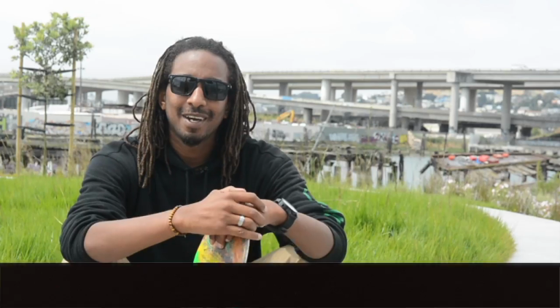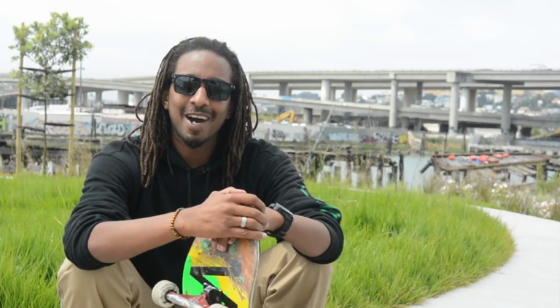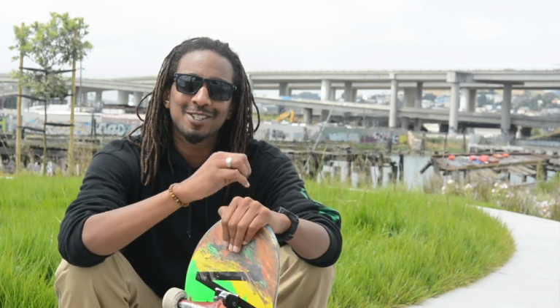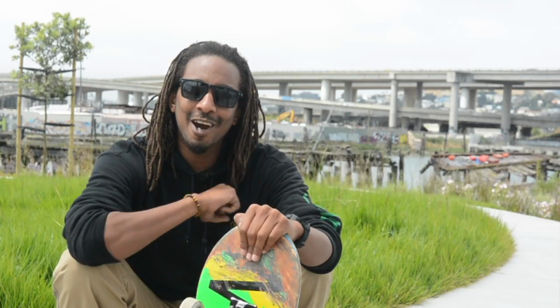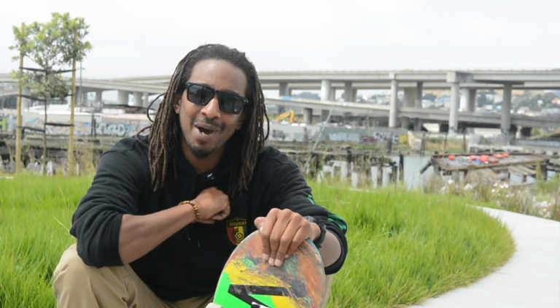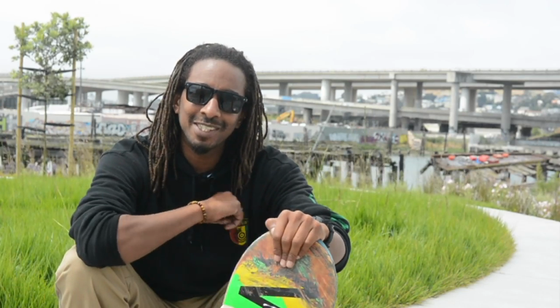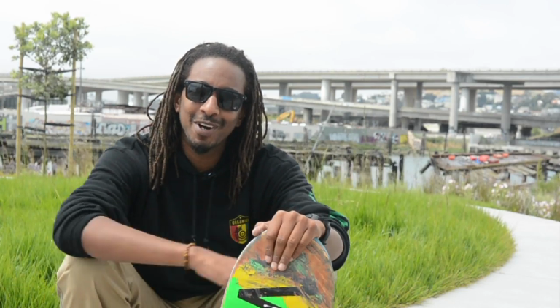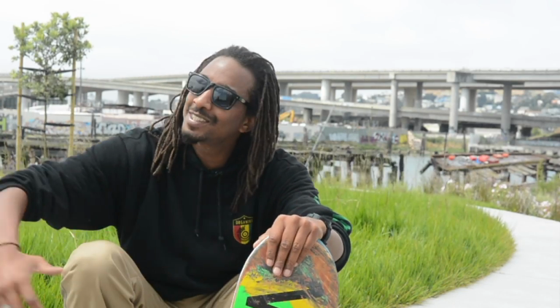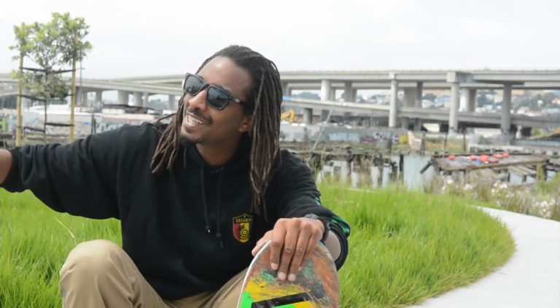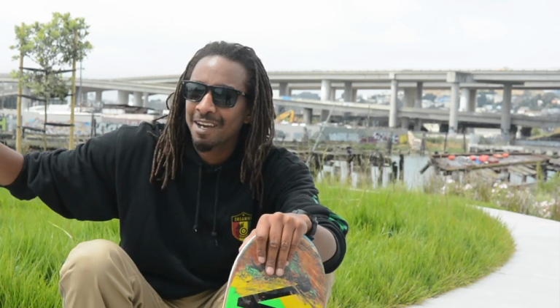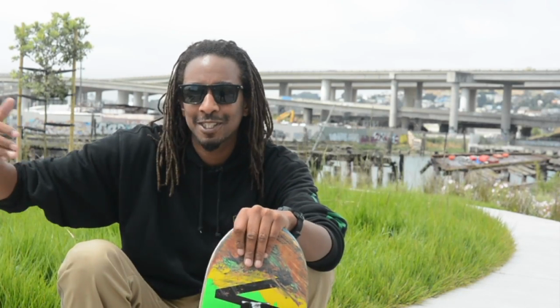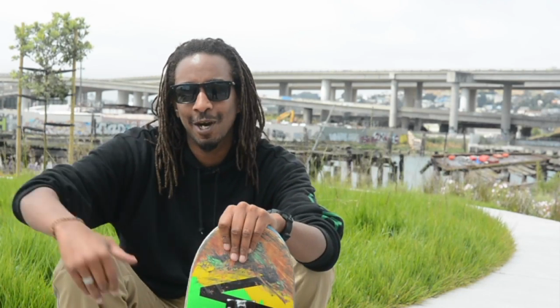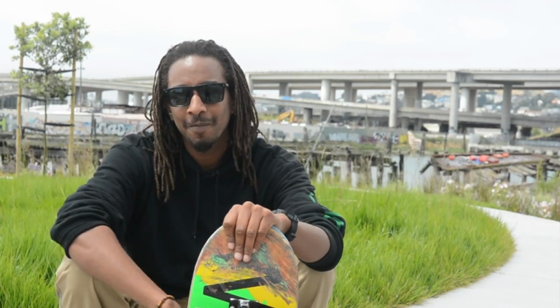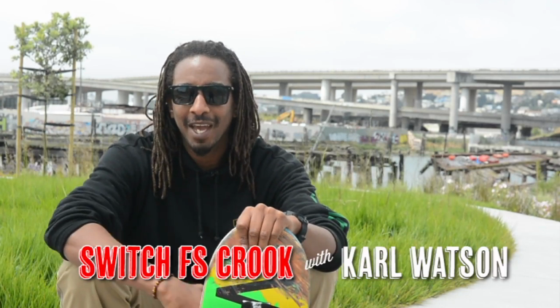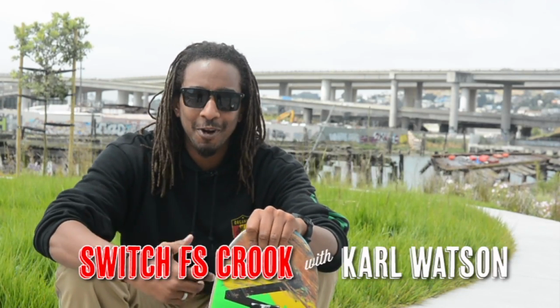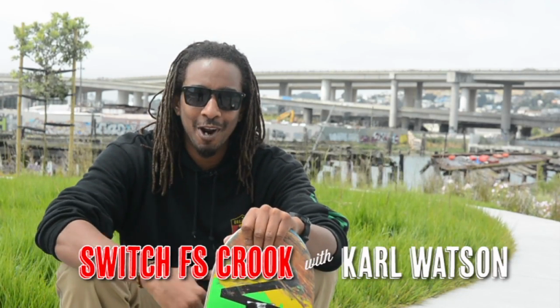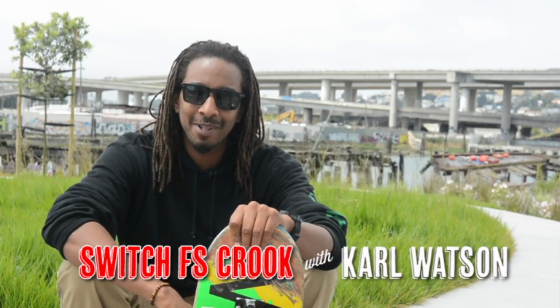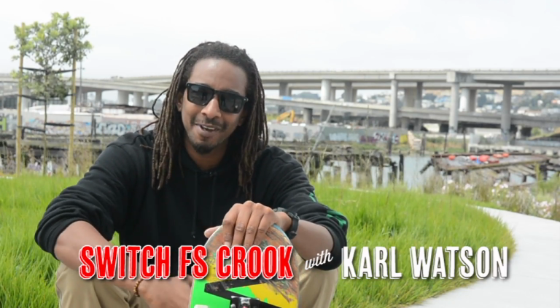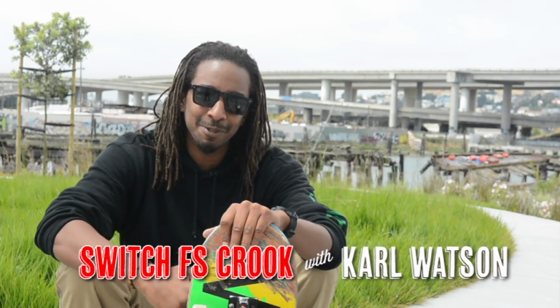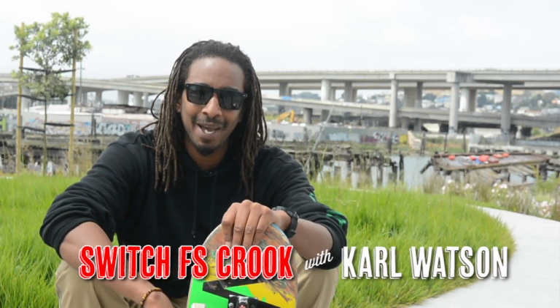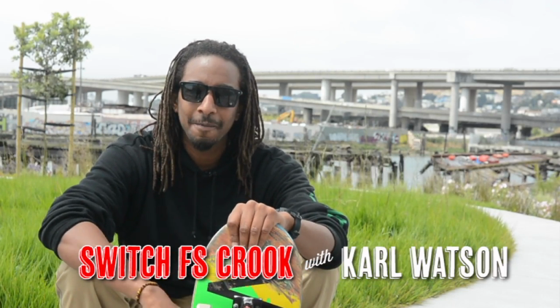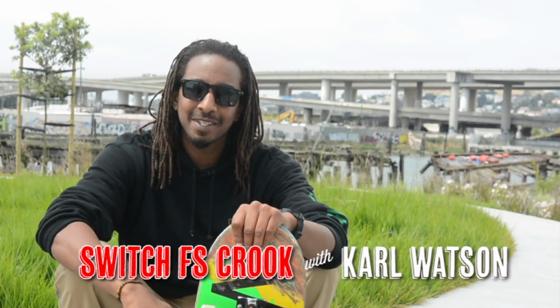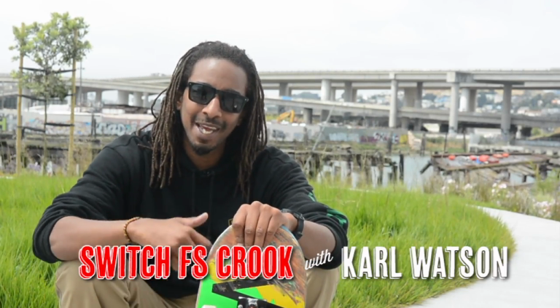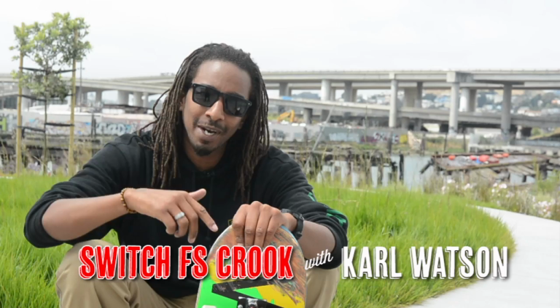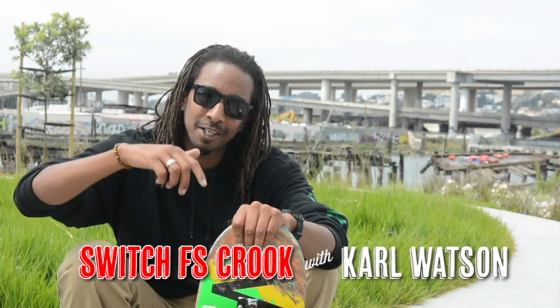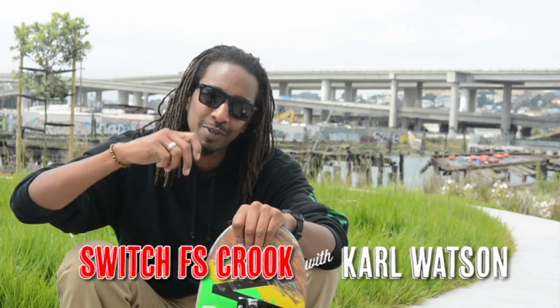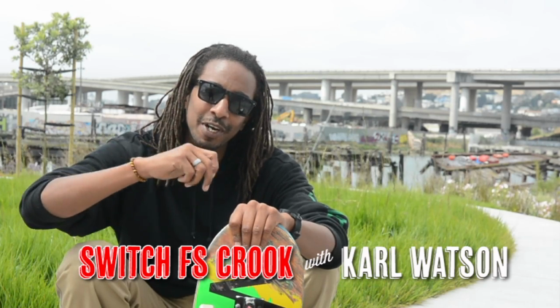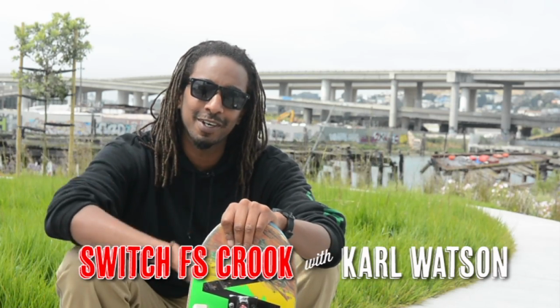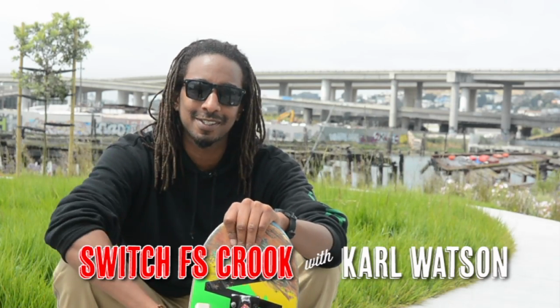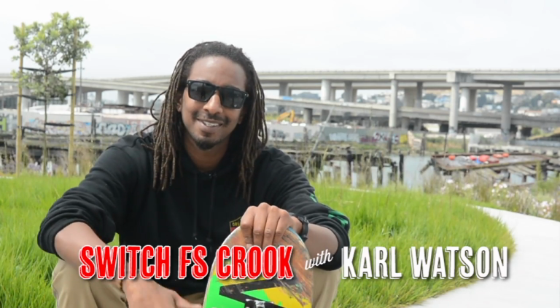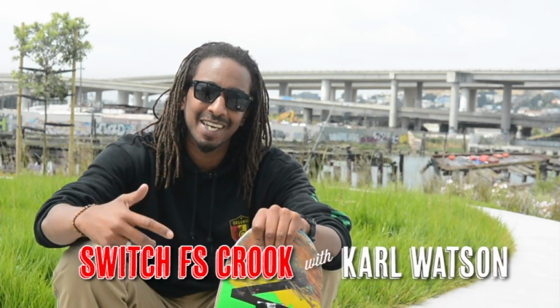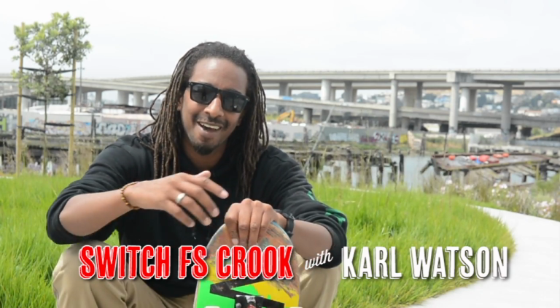All right, this is Karl Watson. We're here in sunny San Francisco at 3rd and Army, the famous spot, and today we're going to learn switch front crooks. Check it out.